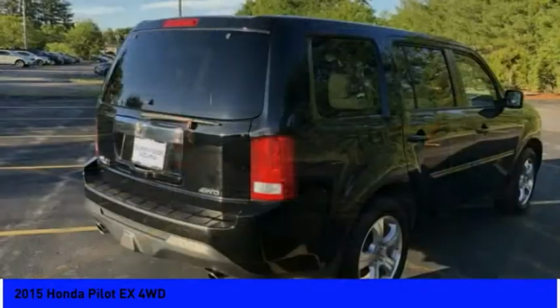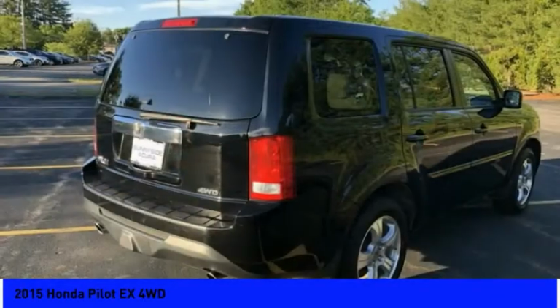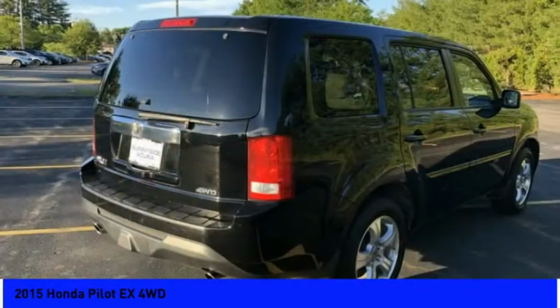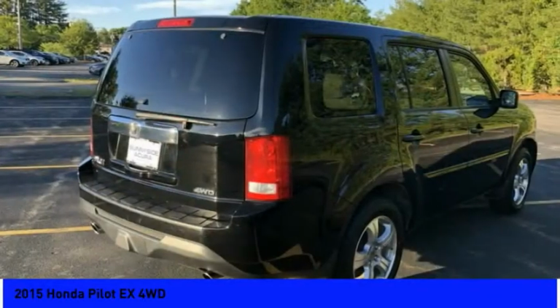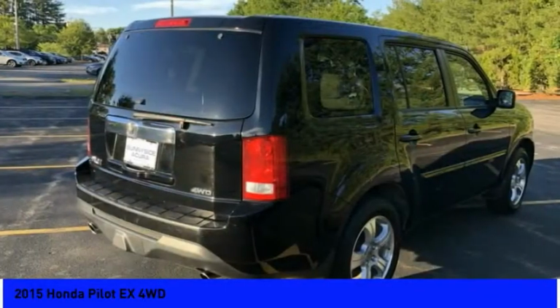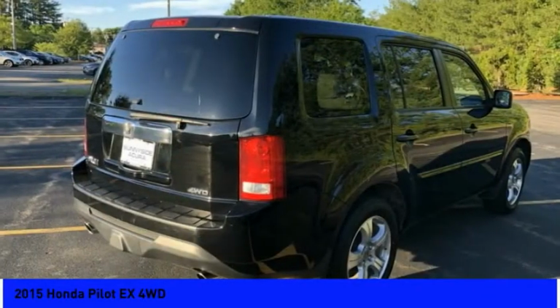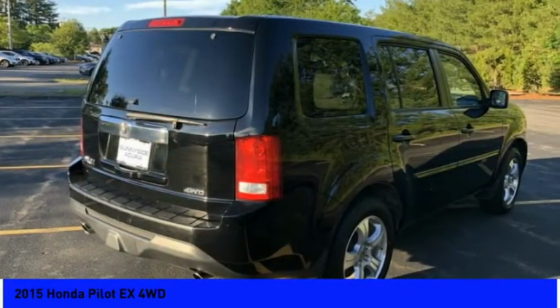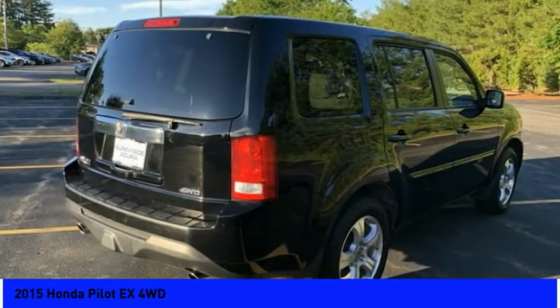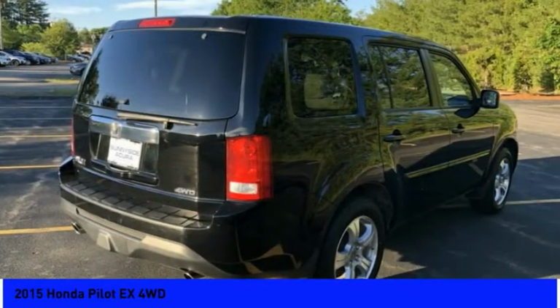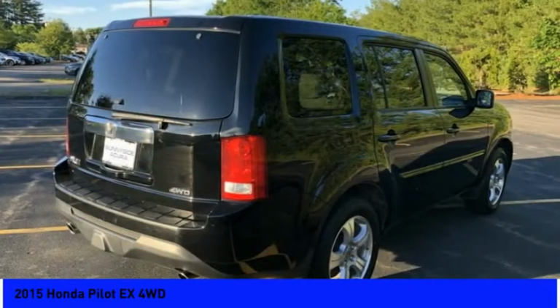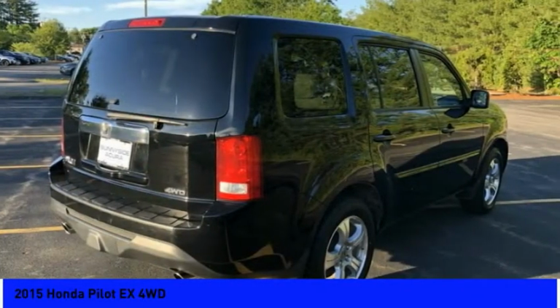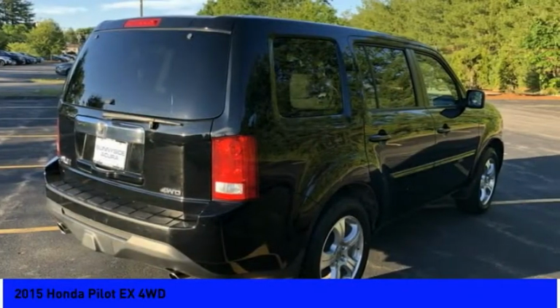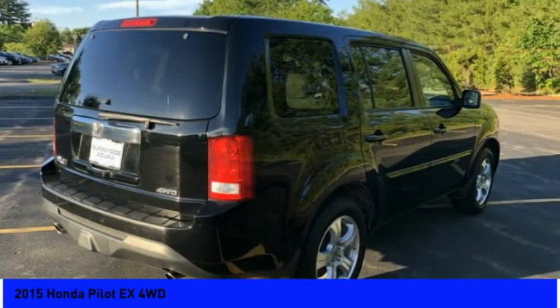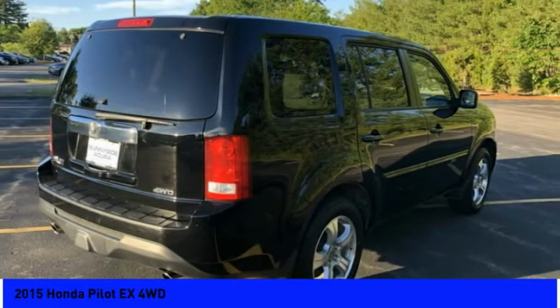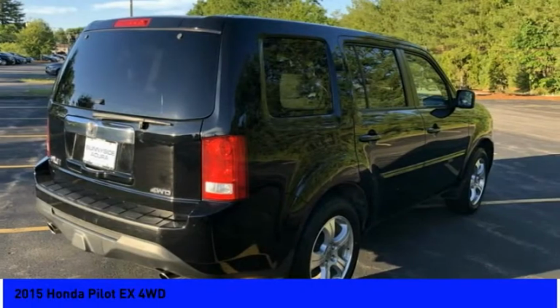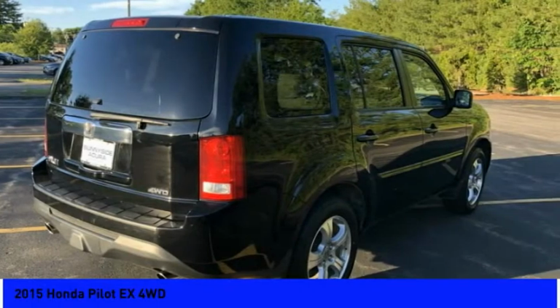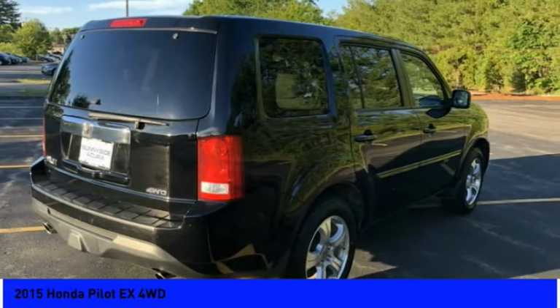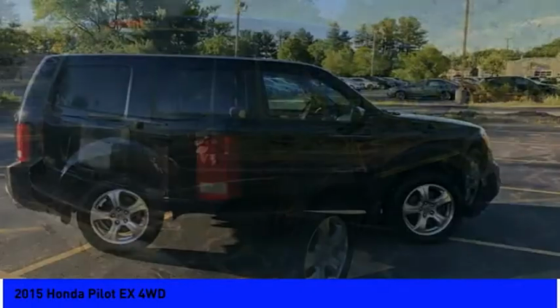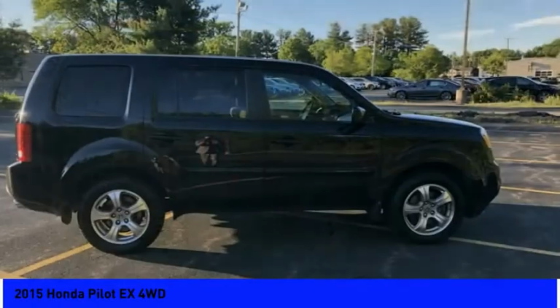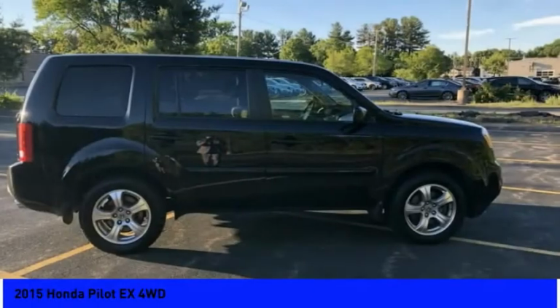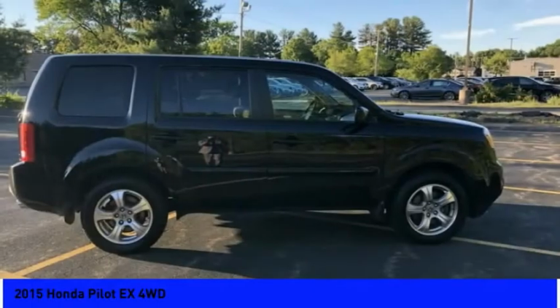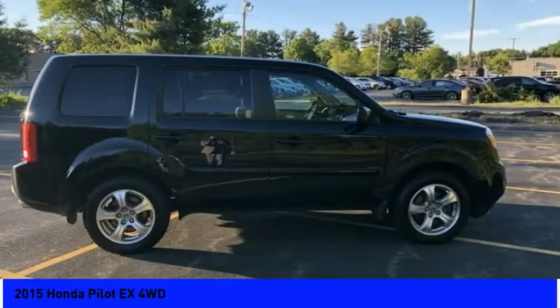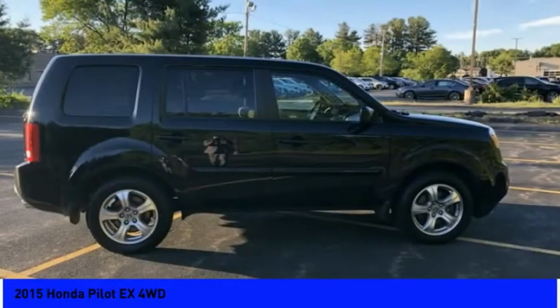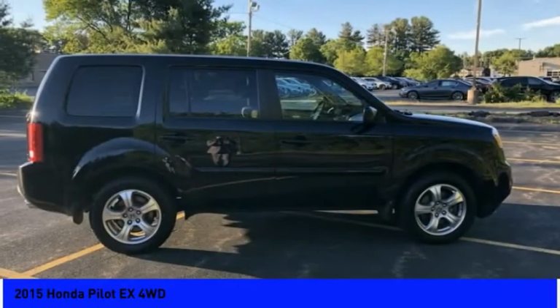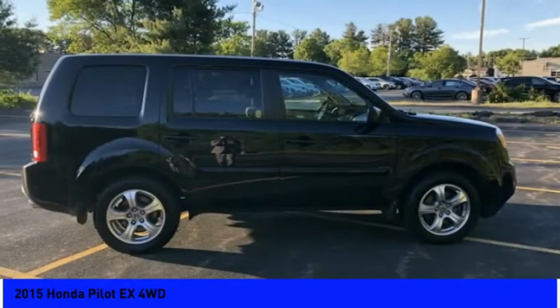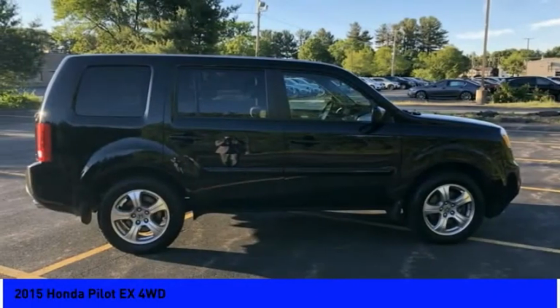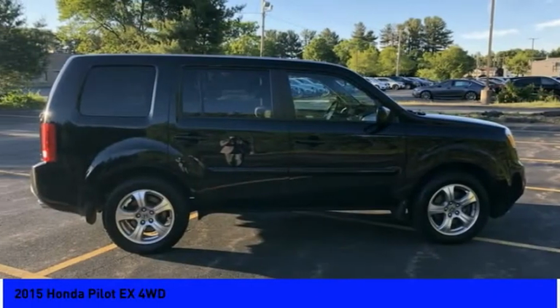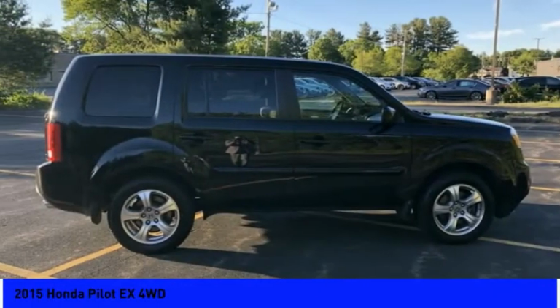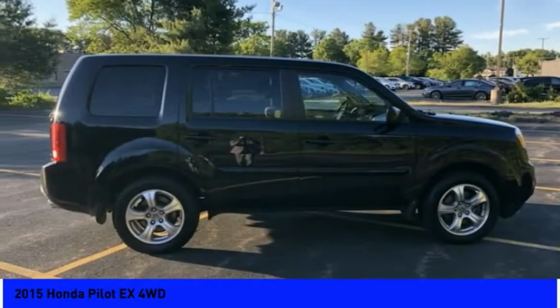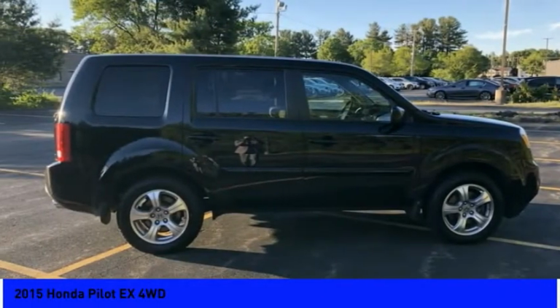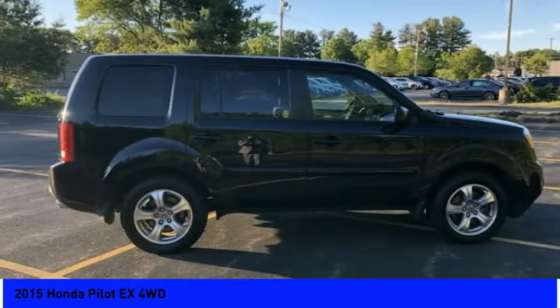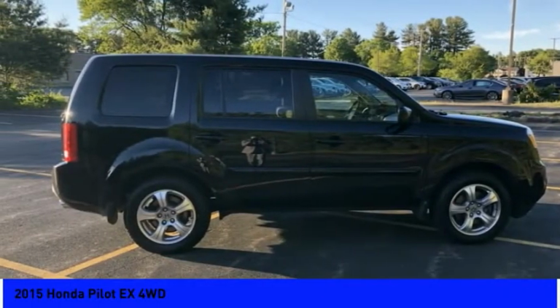Rear window defroster, rear window wiper, security system. Come see the car for yourself.